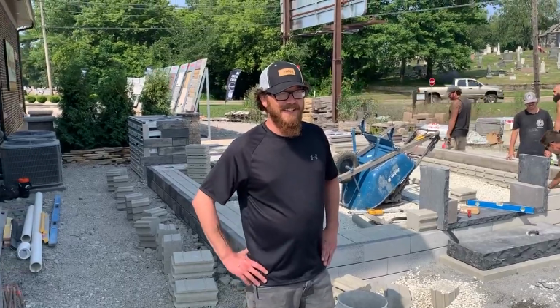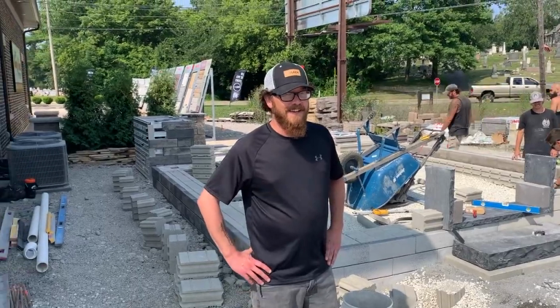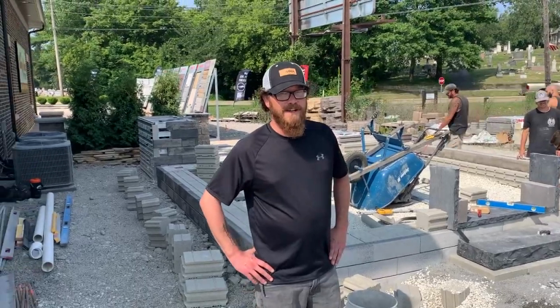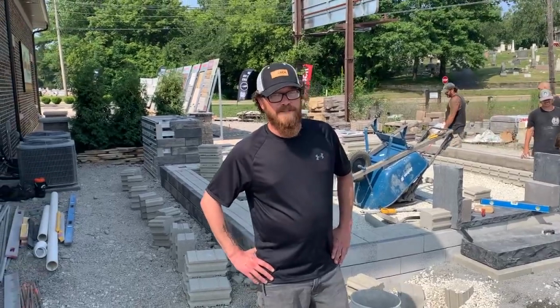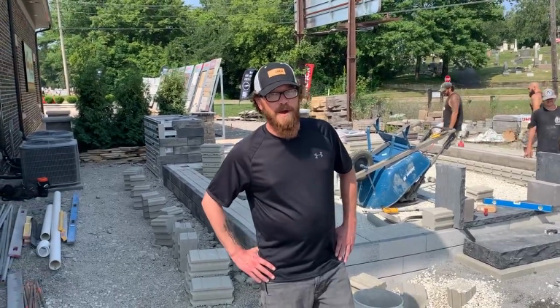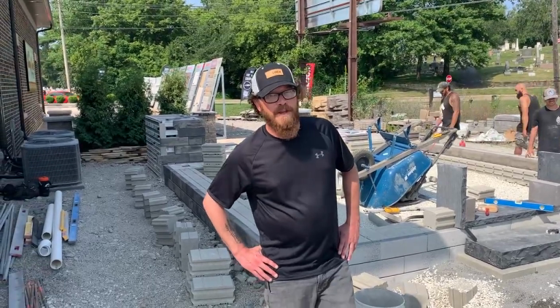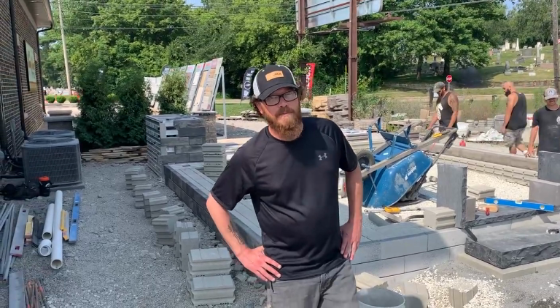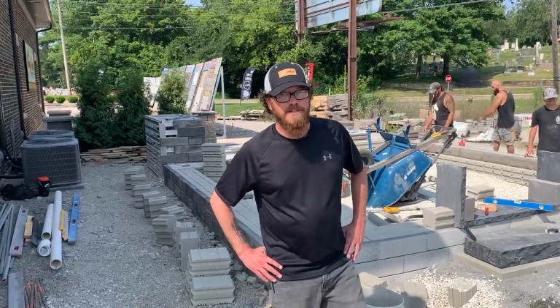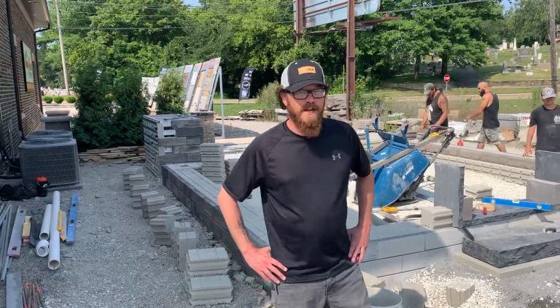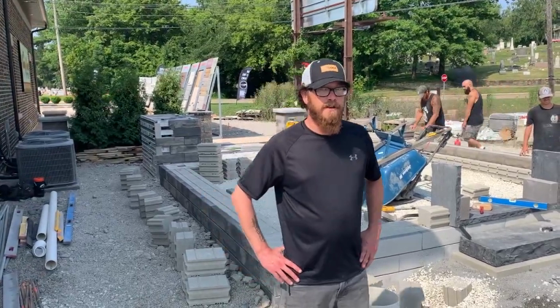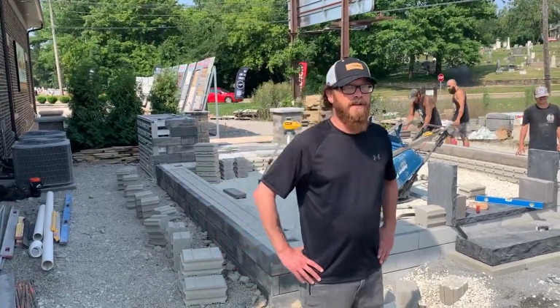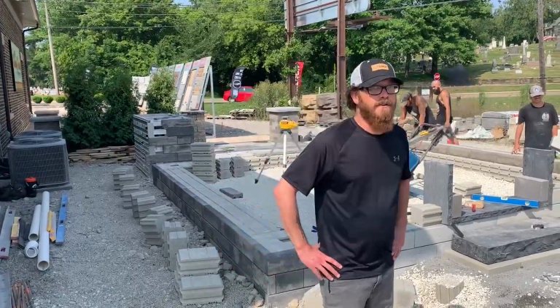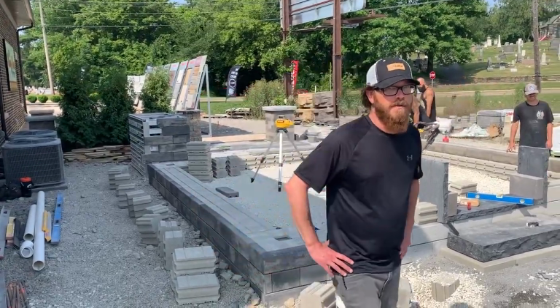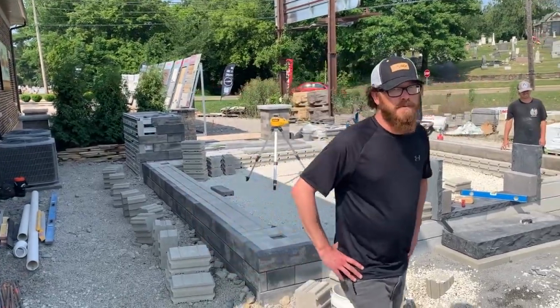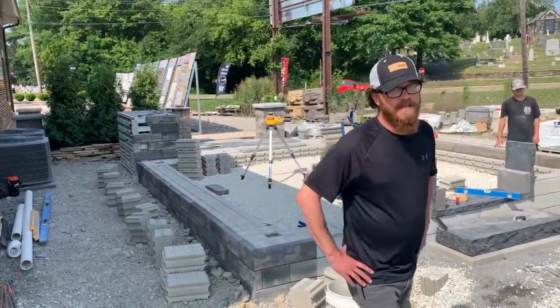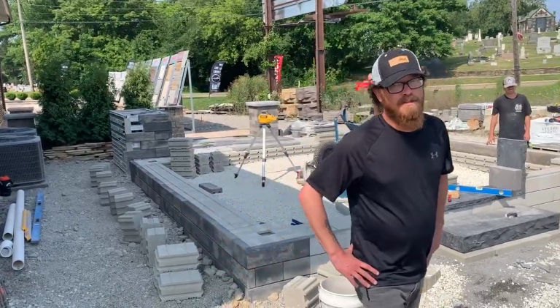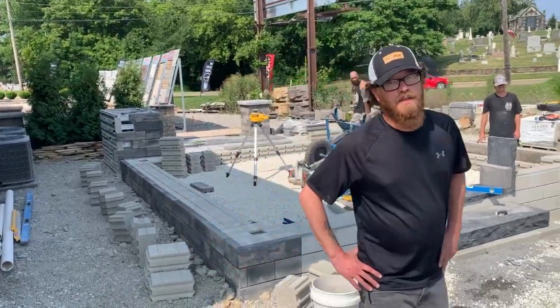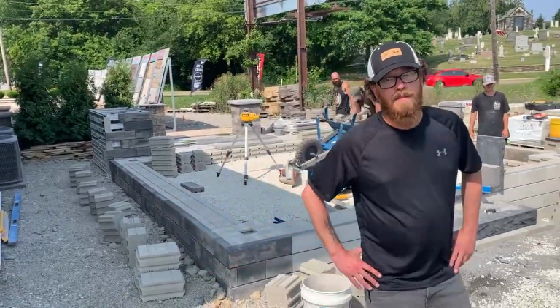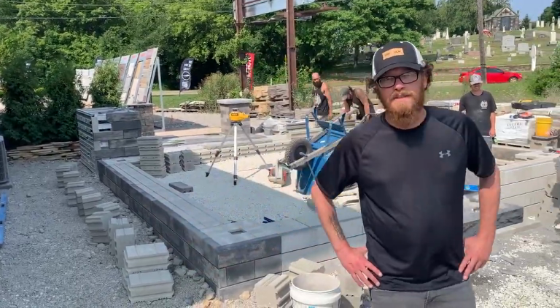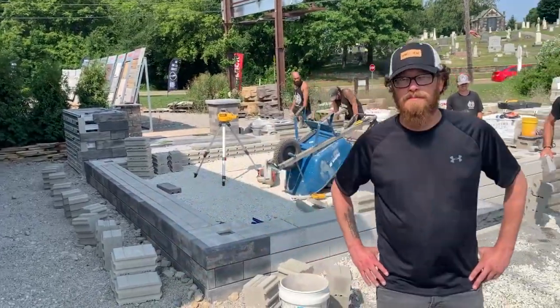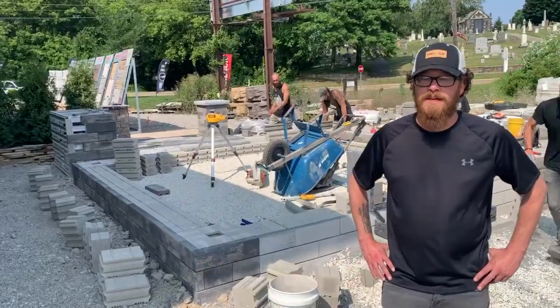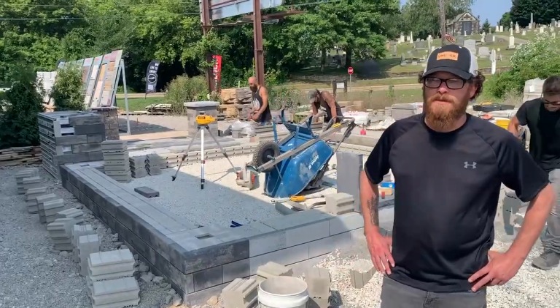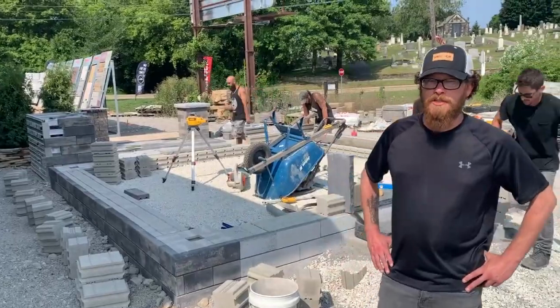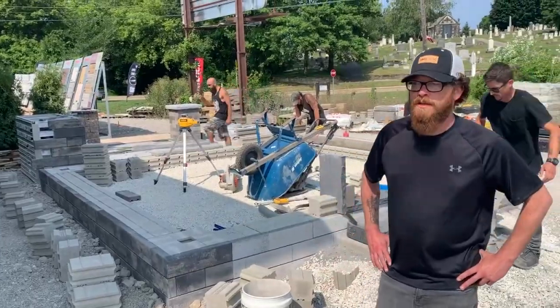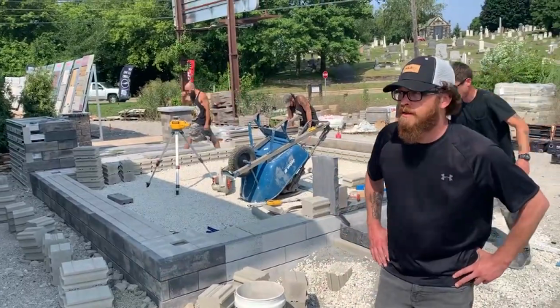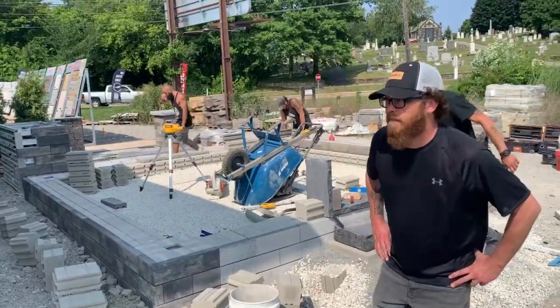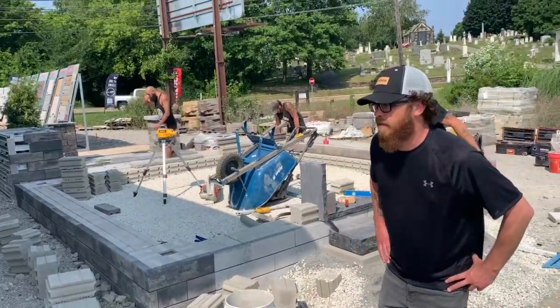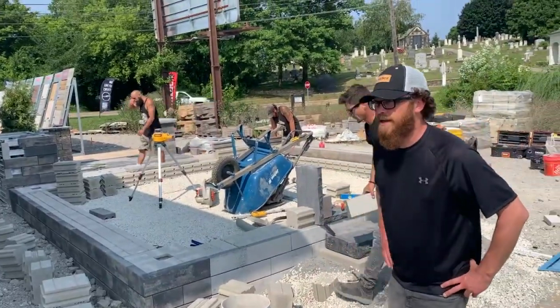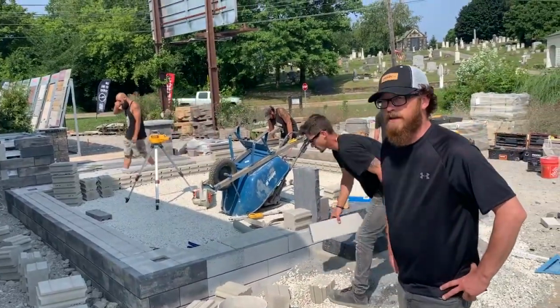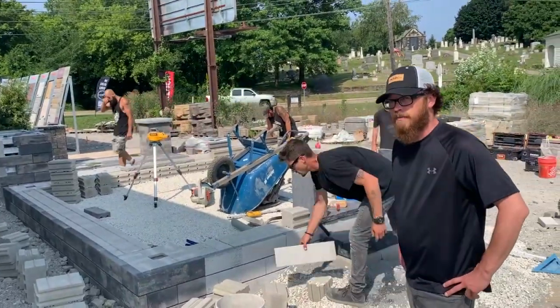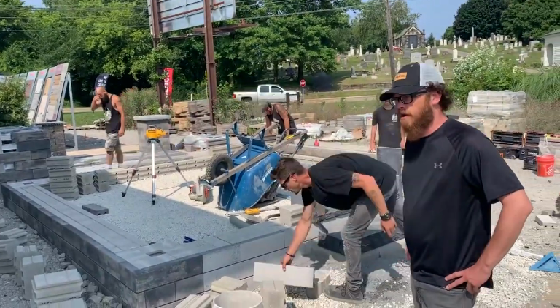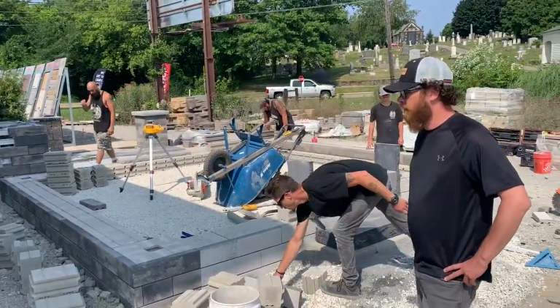Hey, Scott with Henry Bierce again here to give you a few updates on the Unilock display expansion. About a week into the progress.